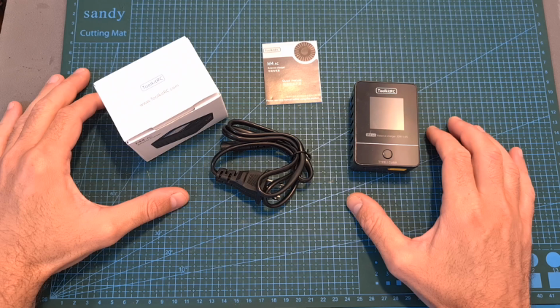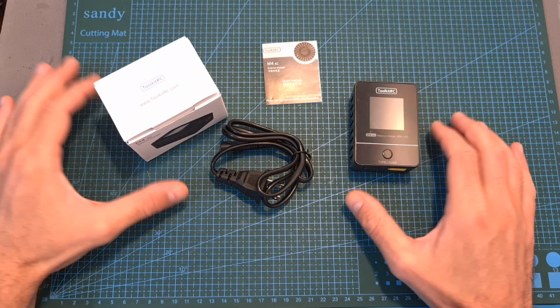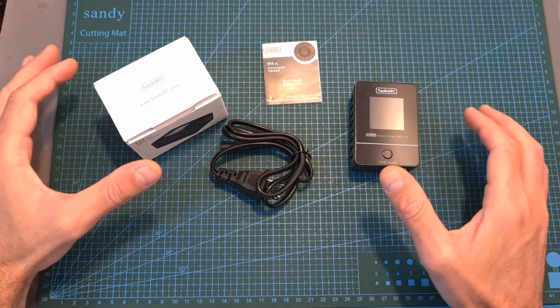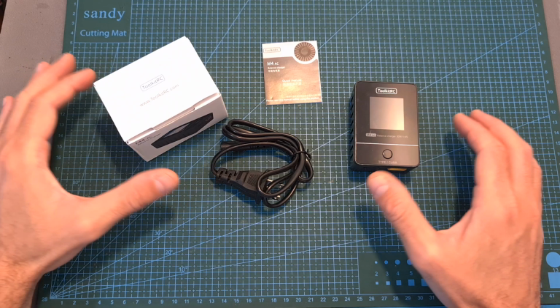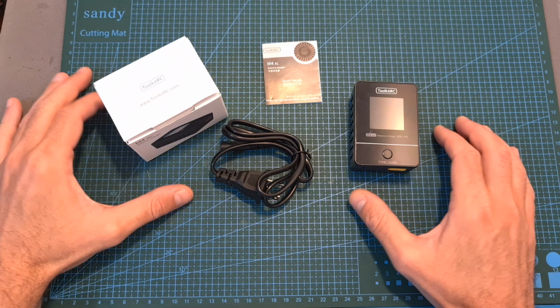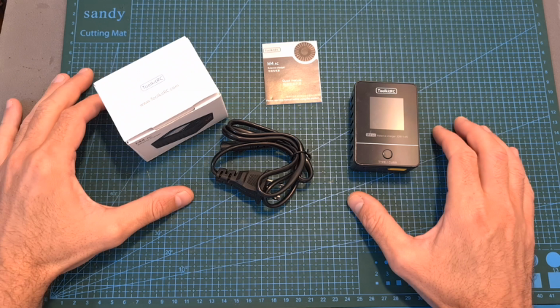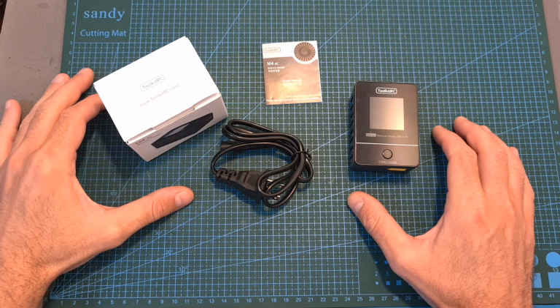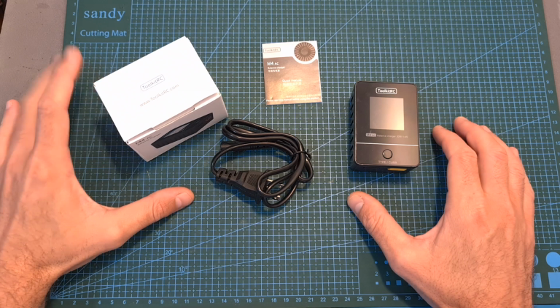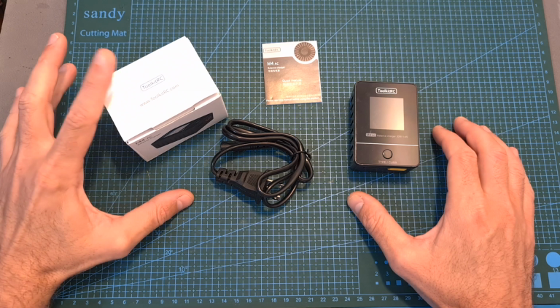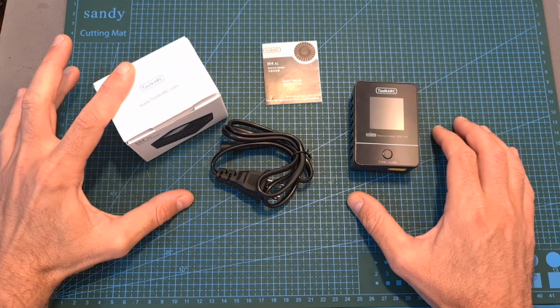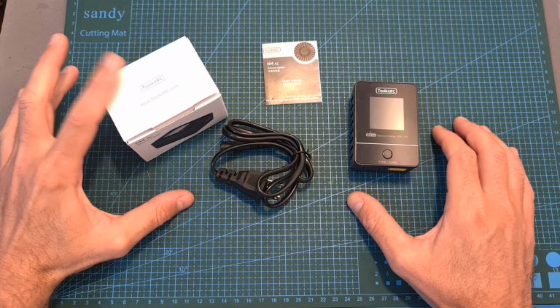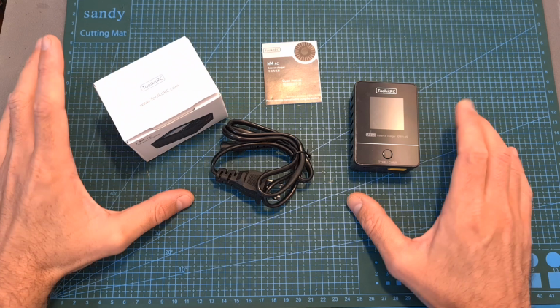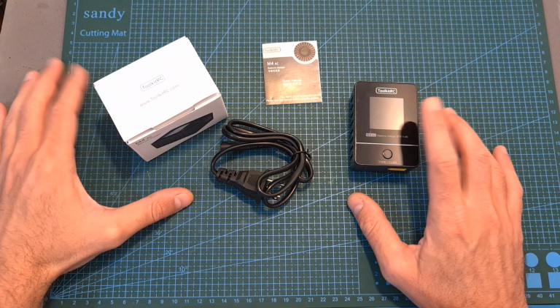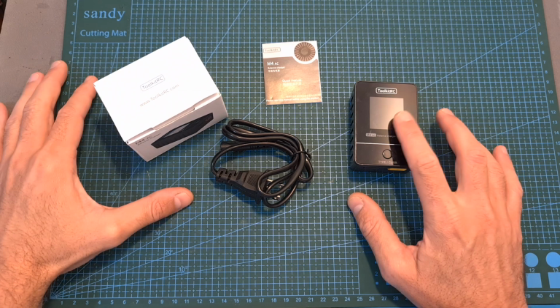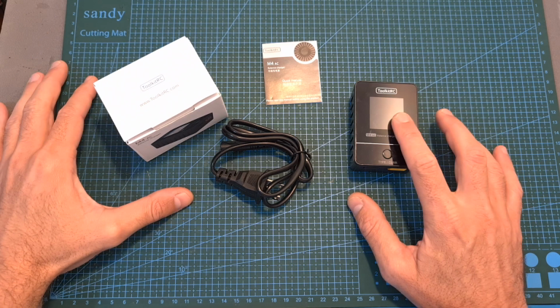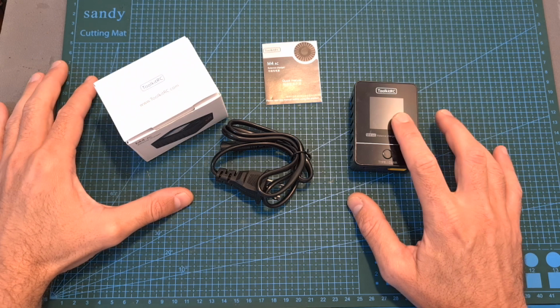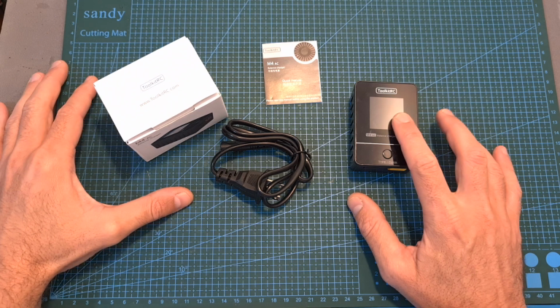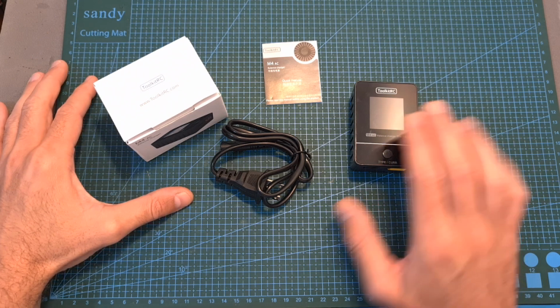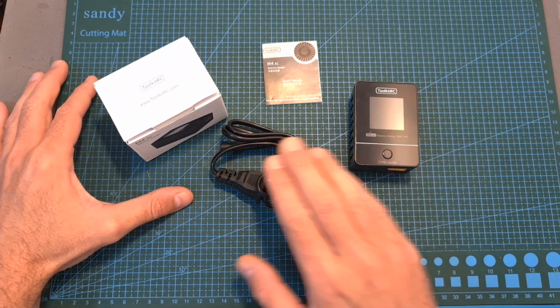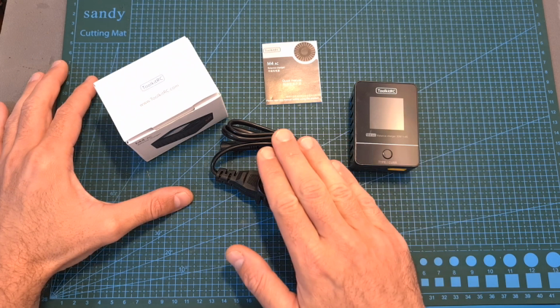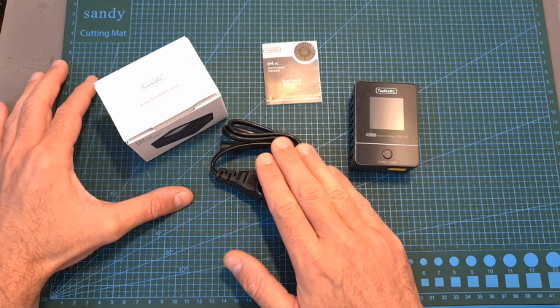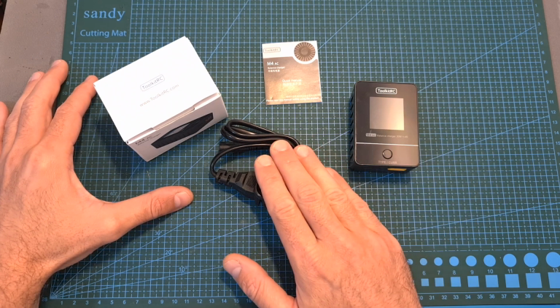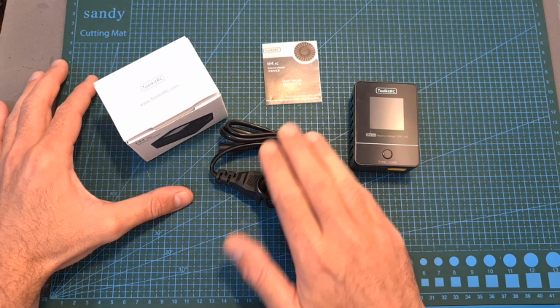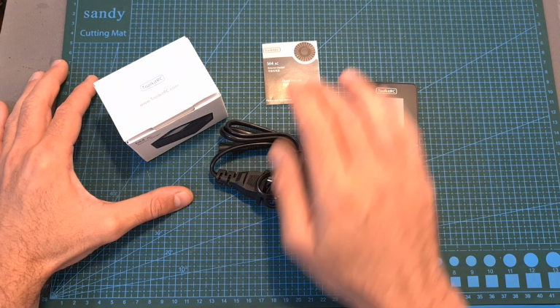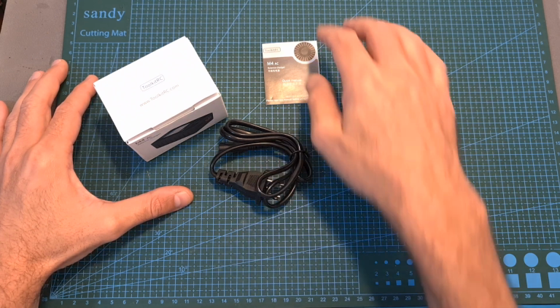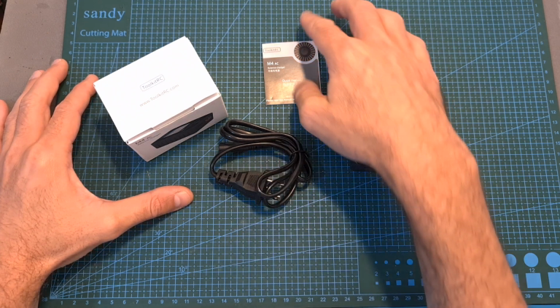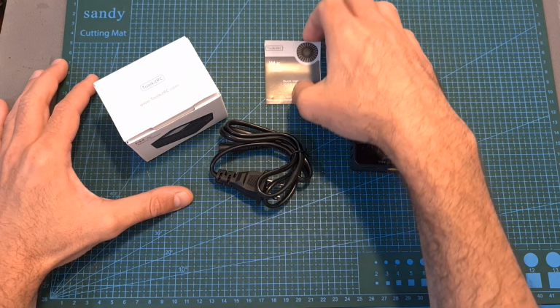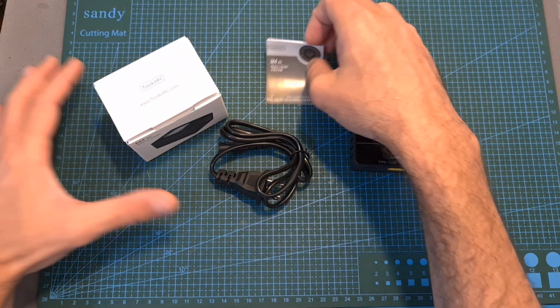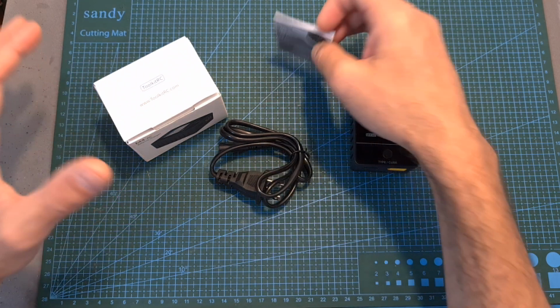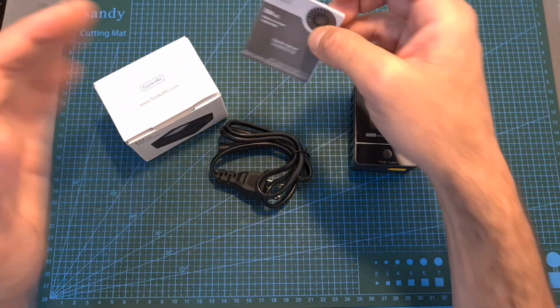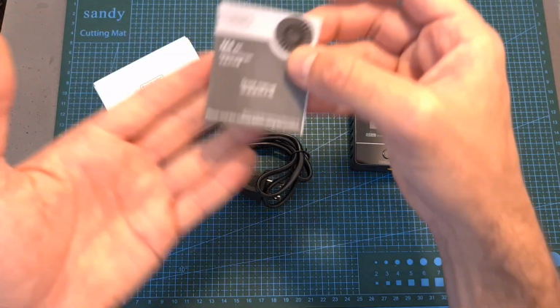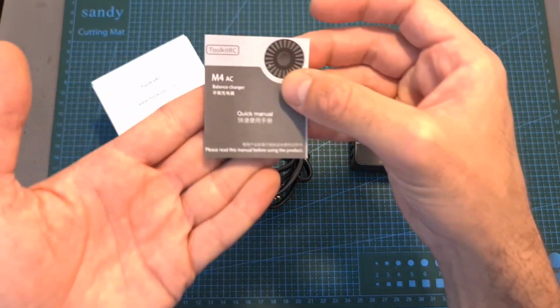In terms of packaging, inside the box along with the charger, you can find an AC cable and a quick user guide.